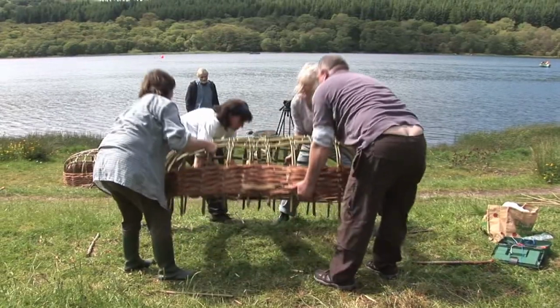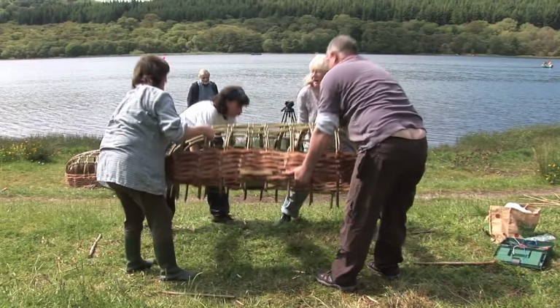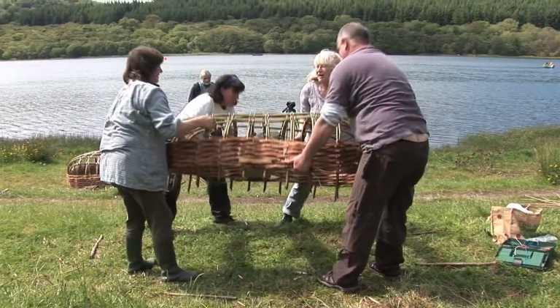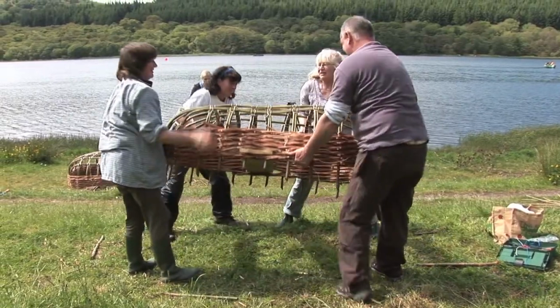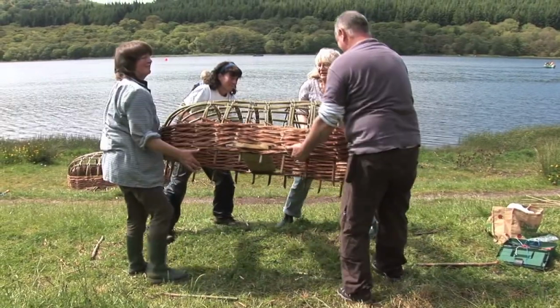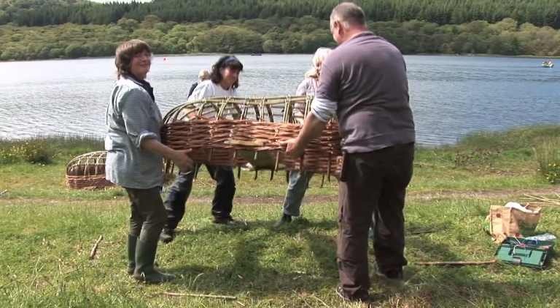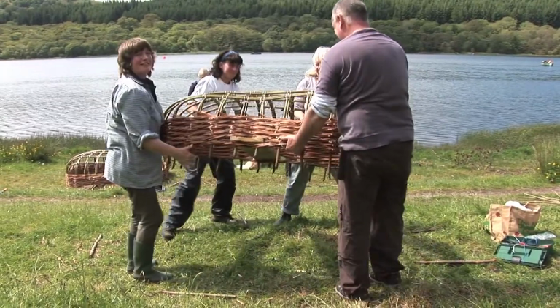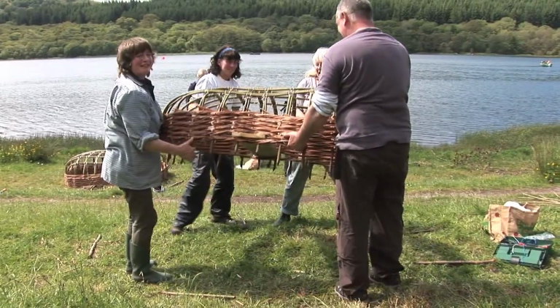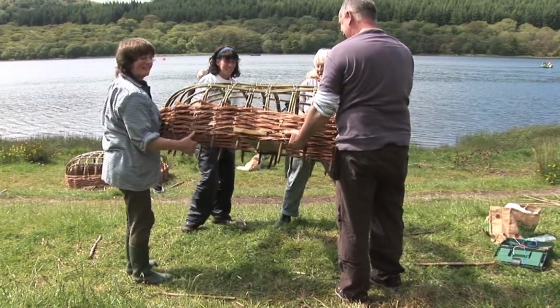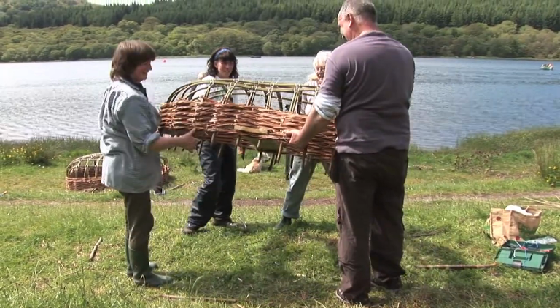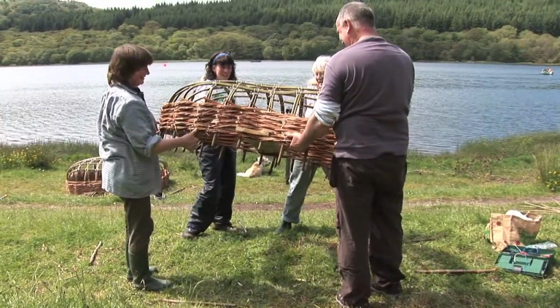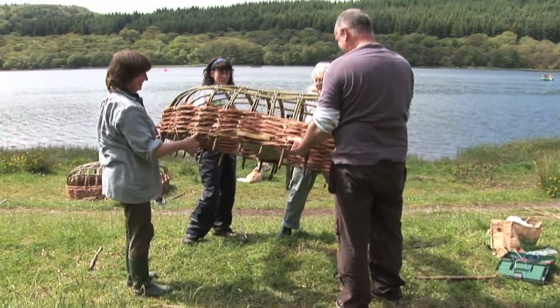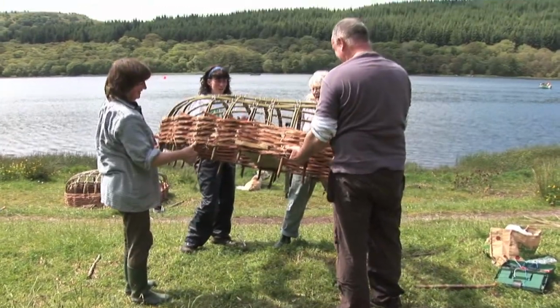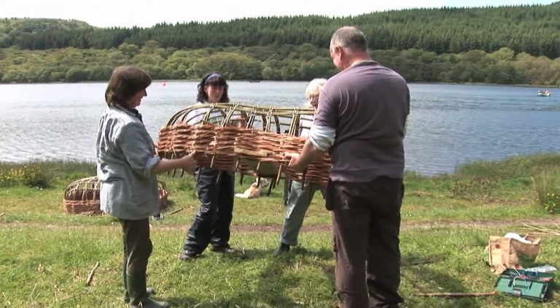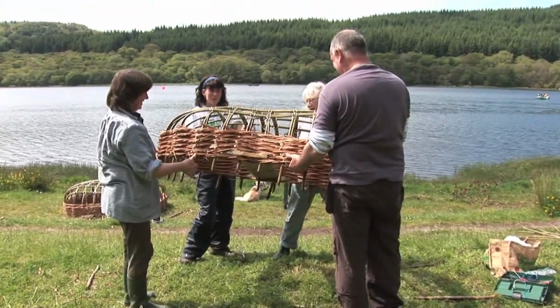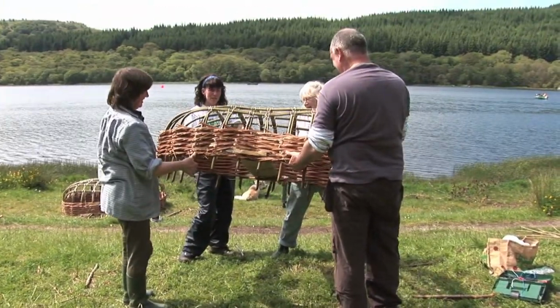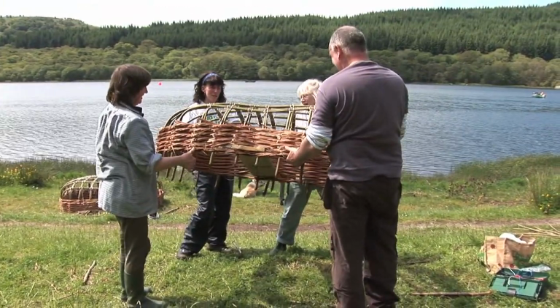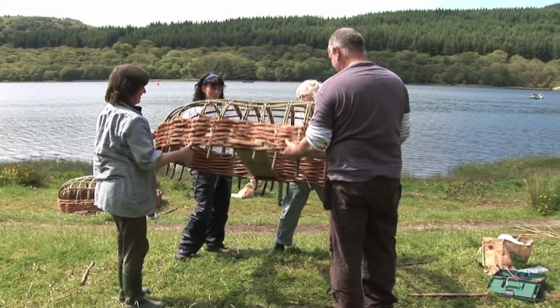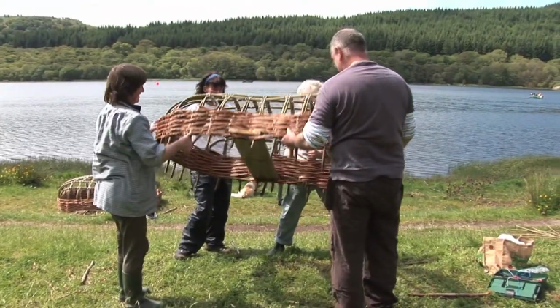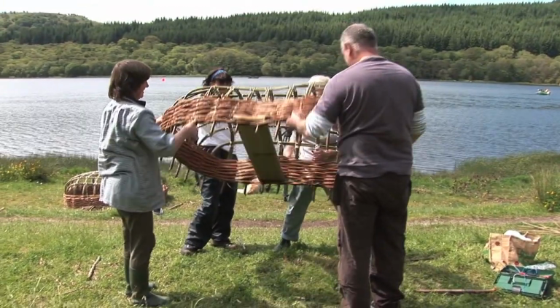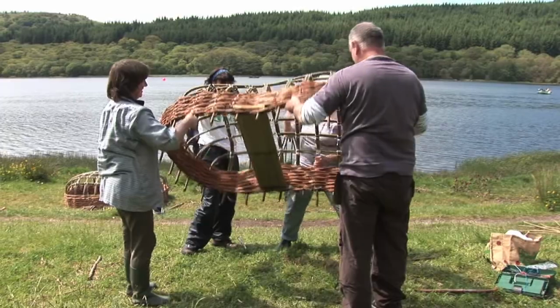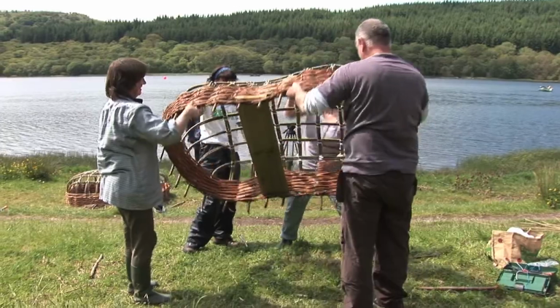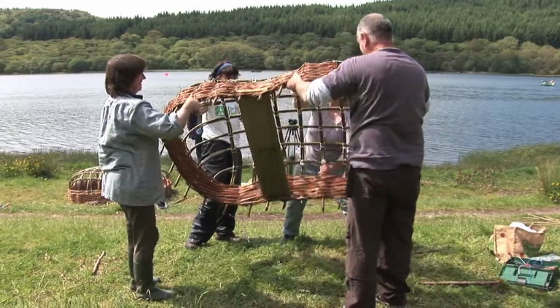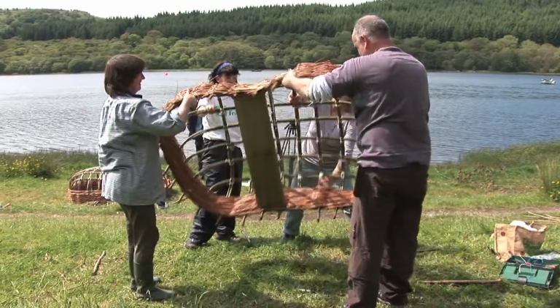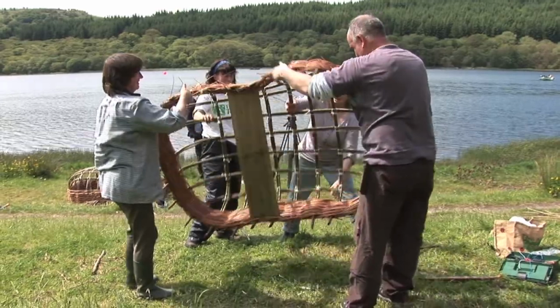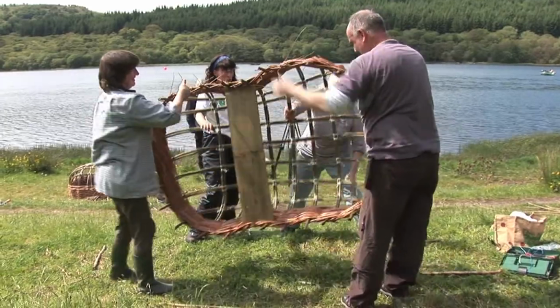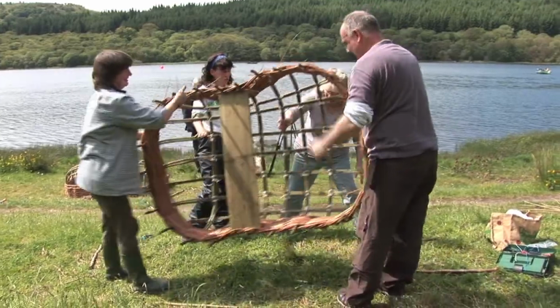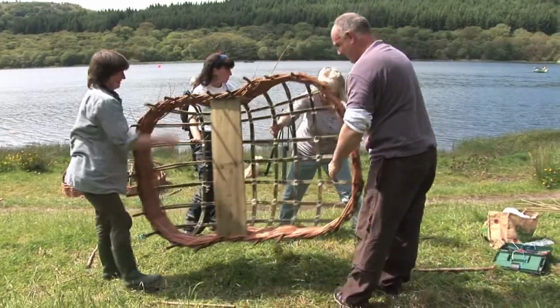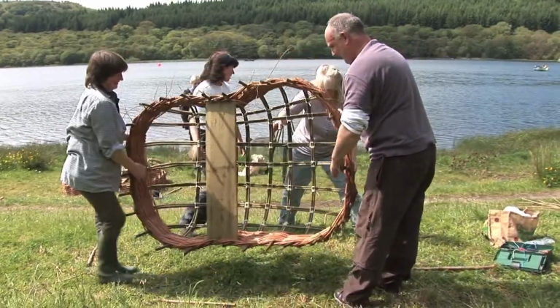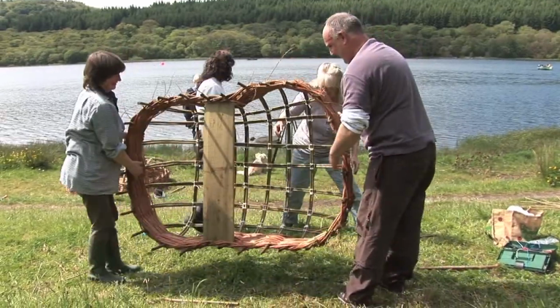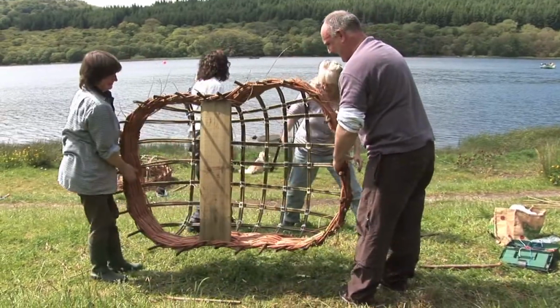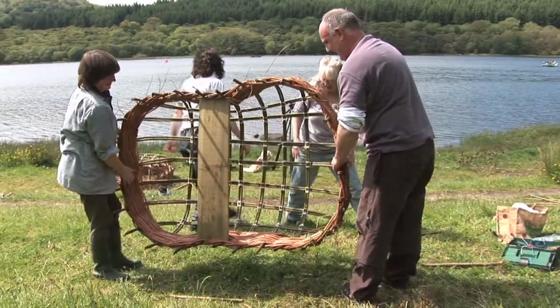Look at that! There we go — we flip it over, then we're going to trim the blotter.